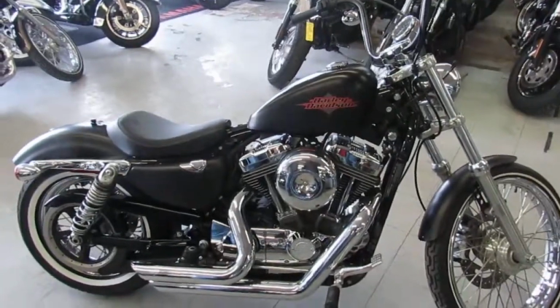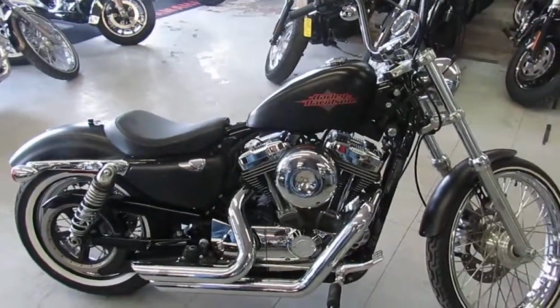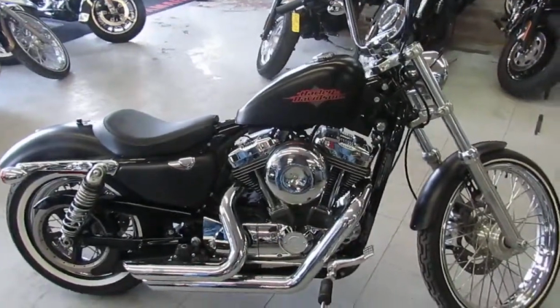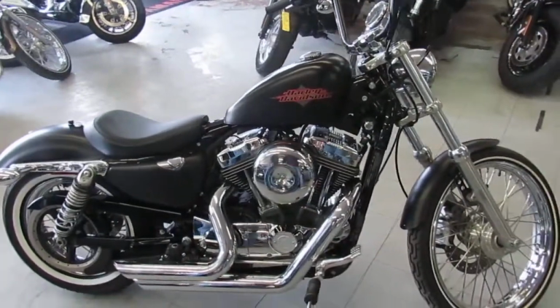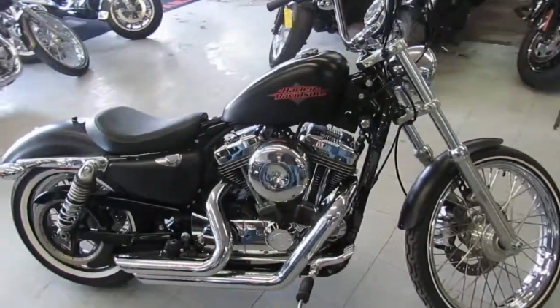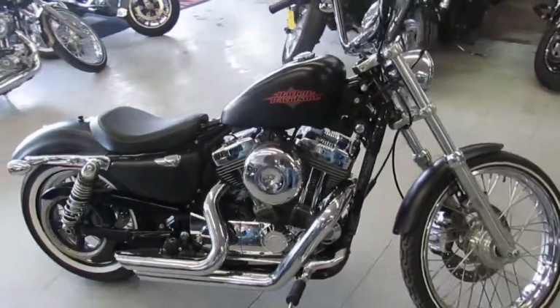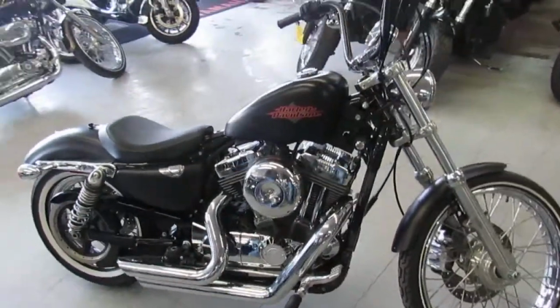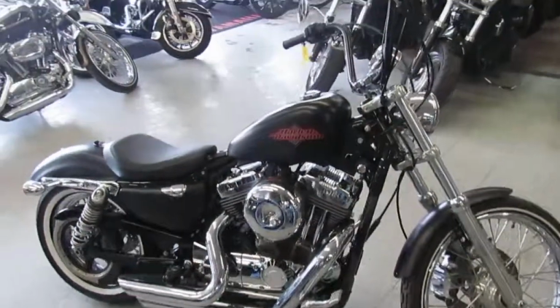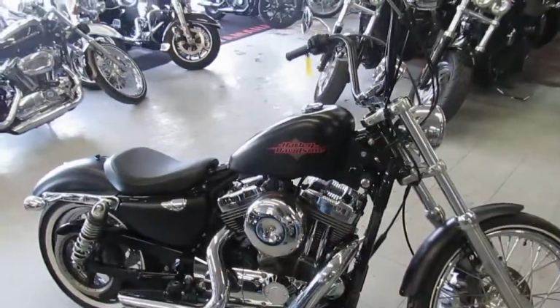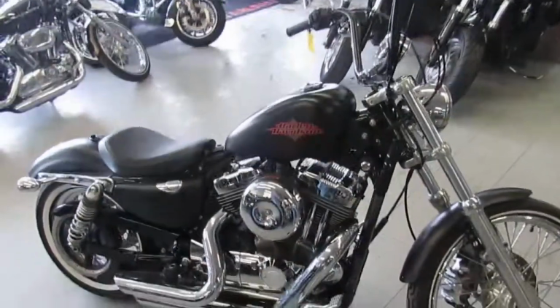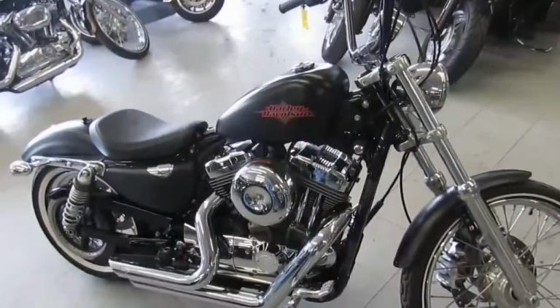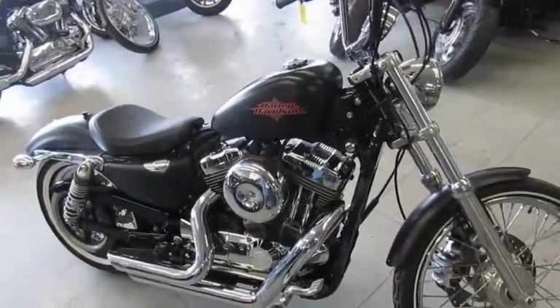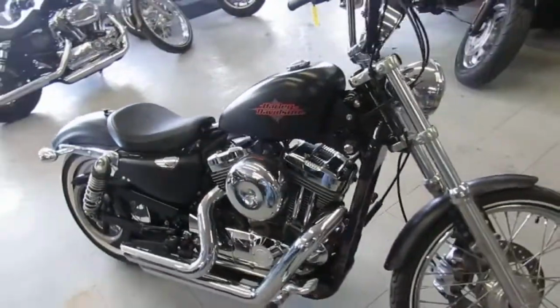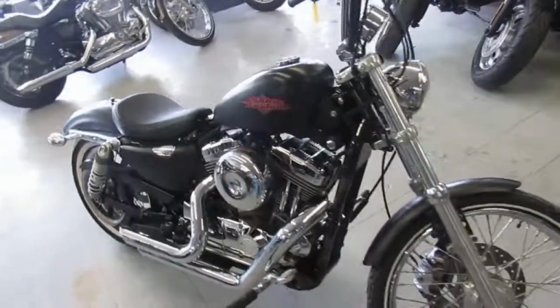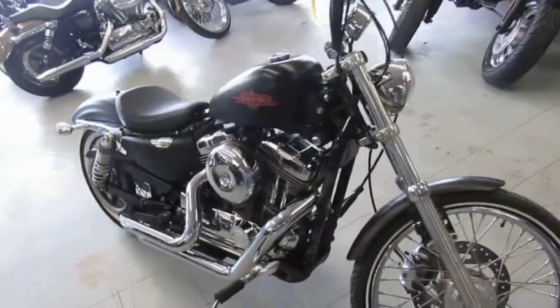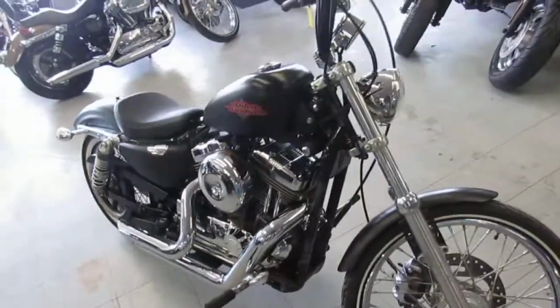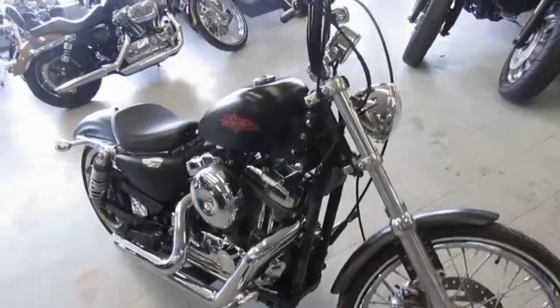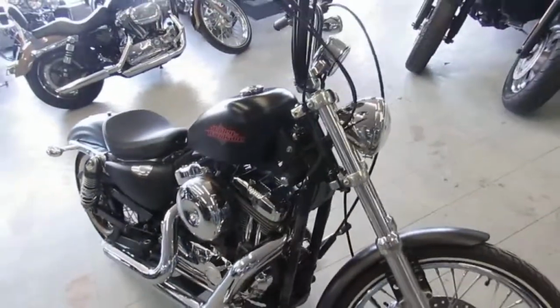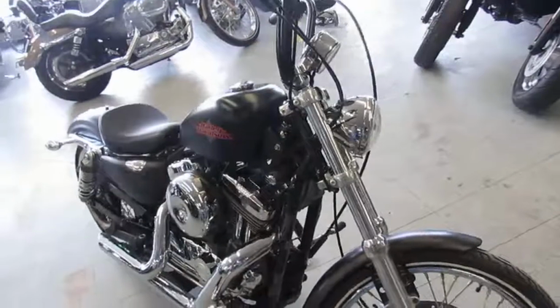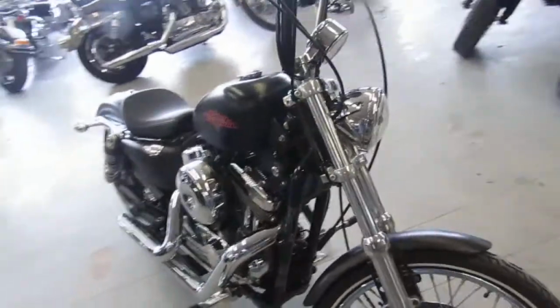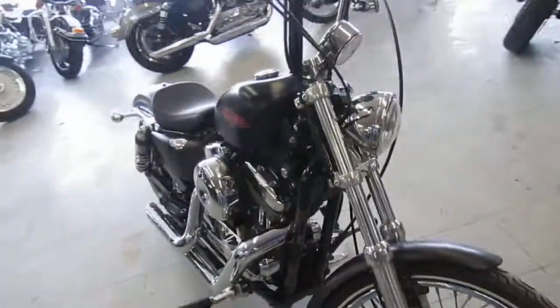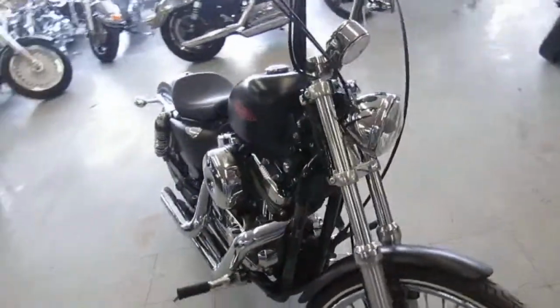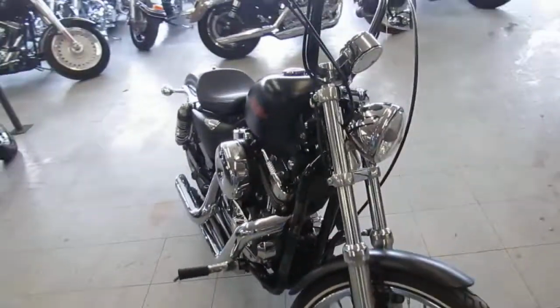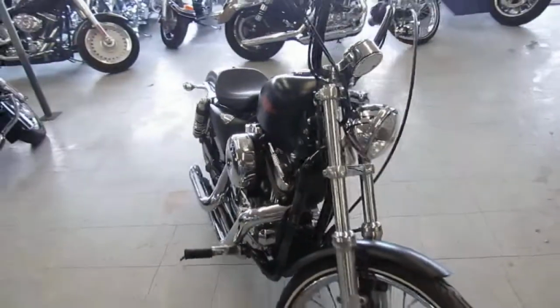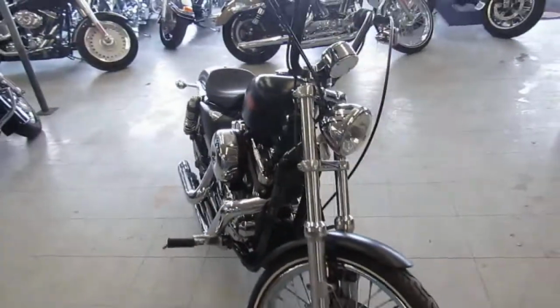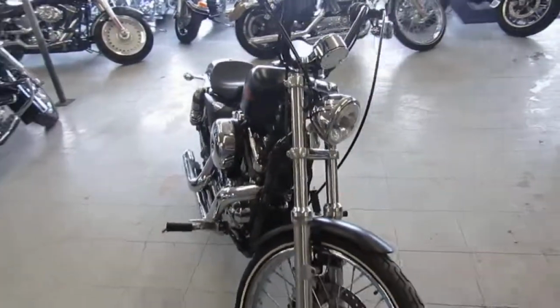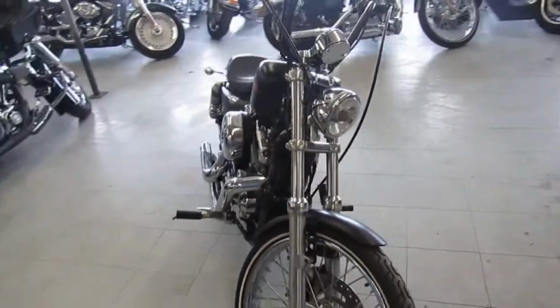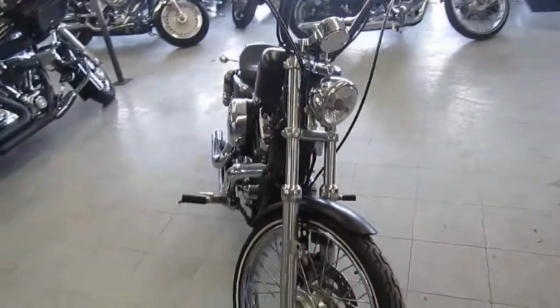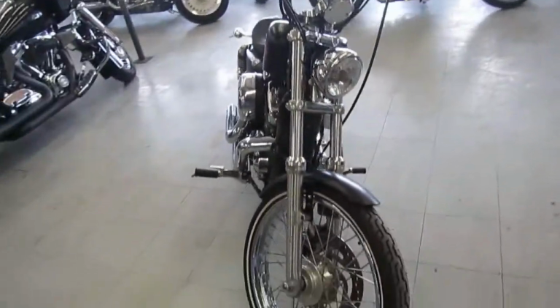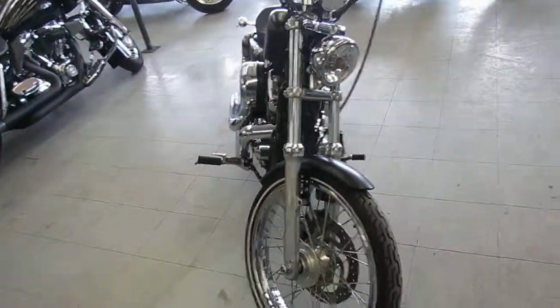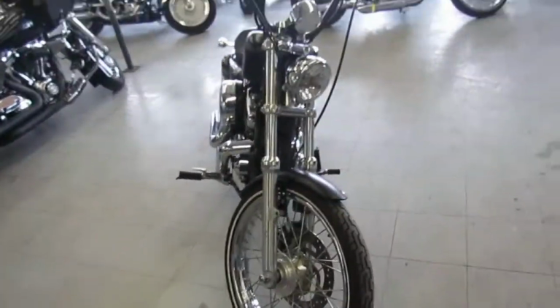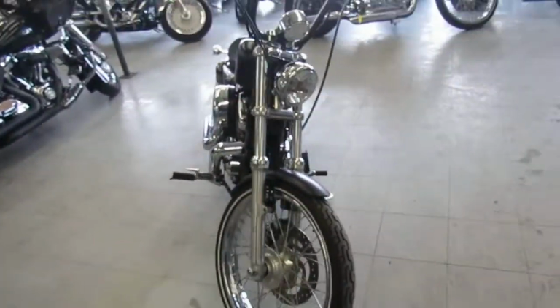Hey guys, it's used Harley-Davidson headquarters here at Approval Powersports. We've got over 300 used Harleys in our showroom, over 600 used bikes.